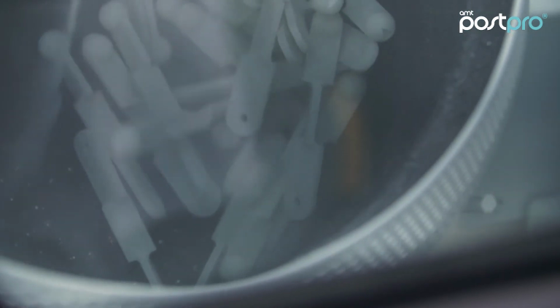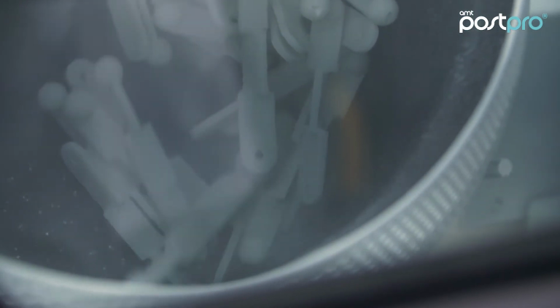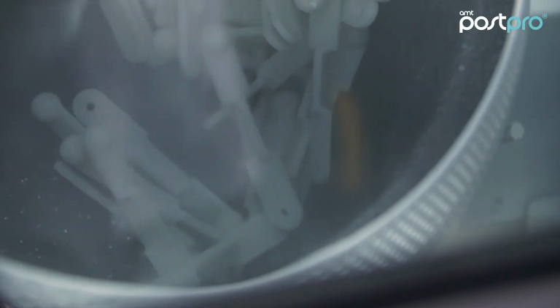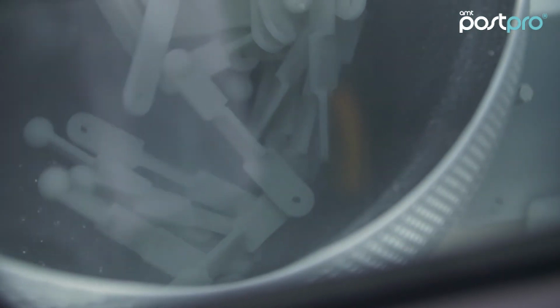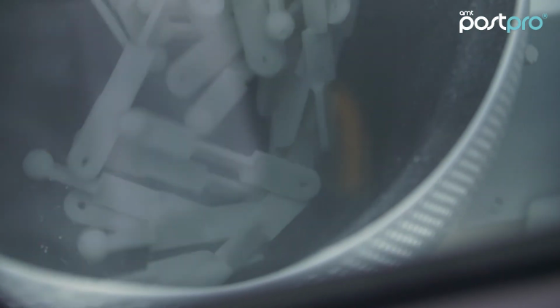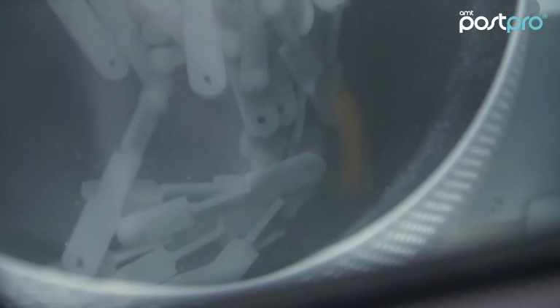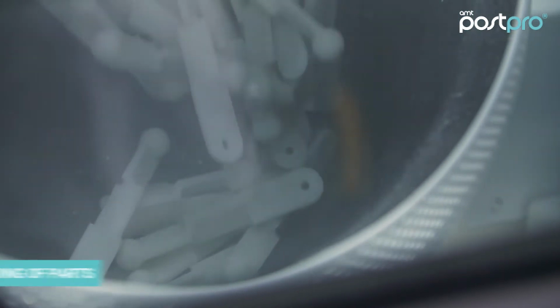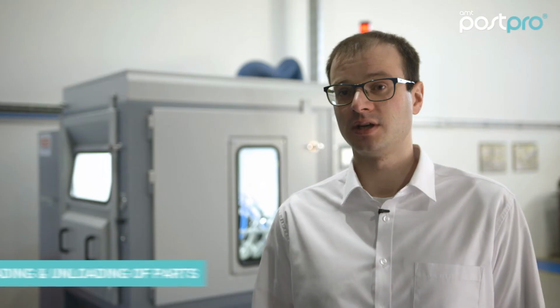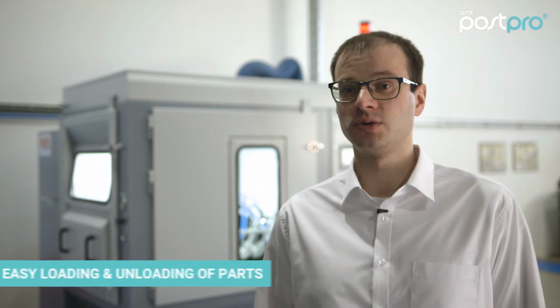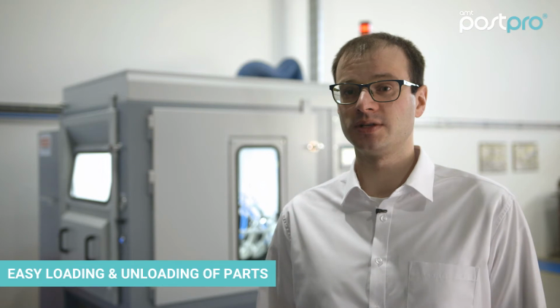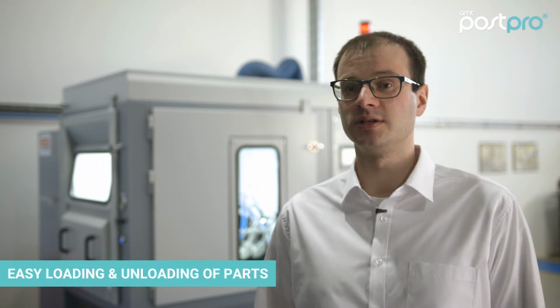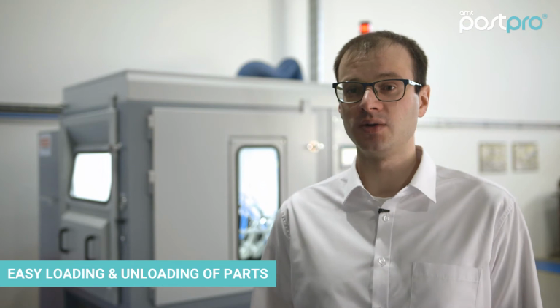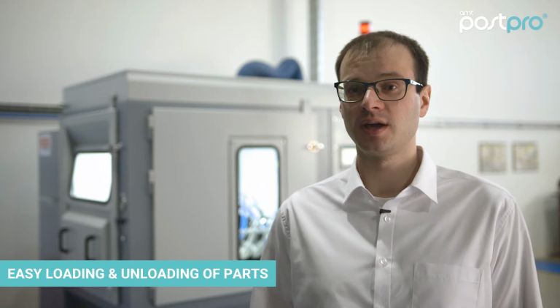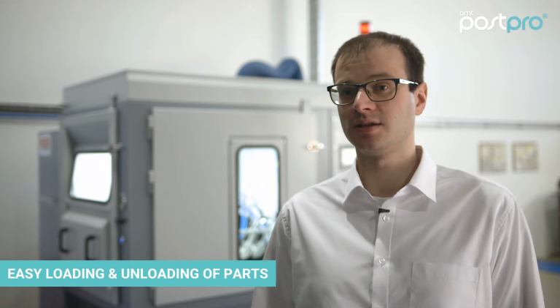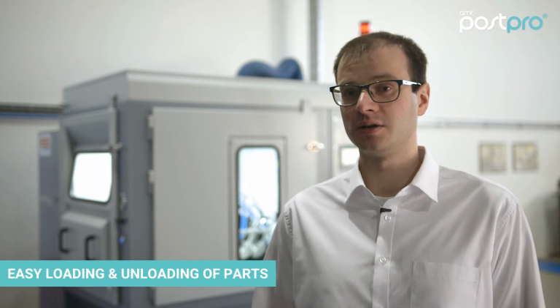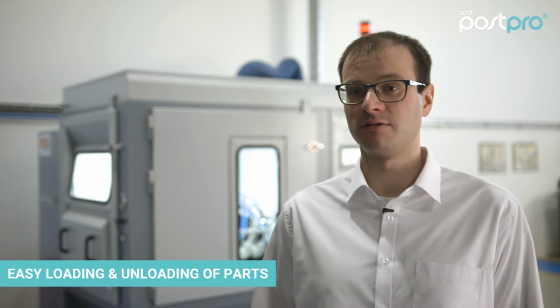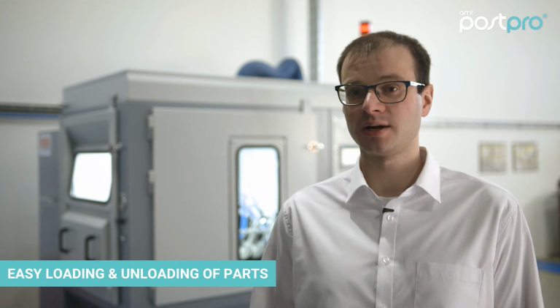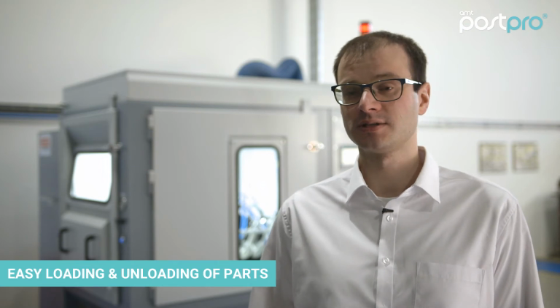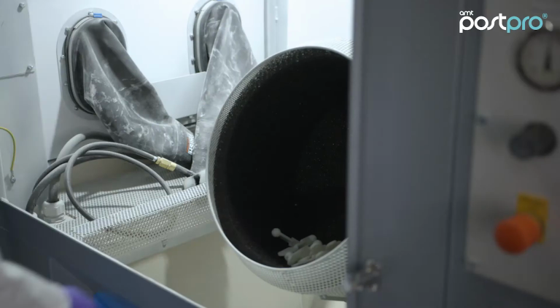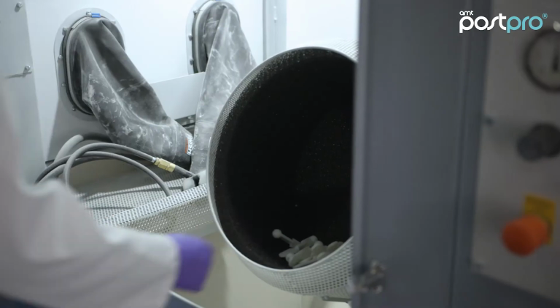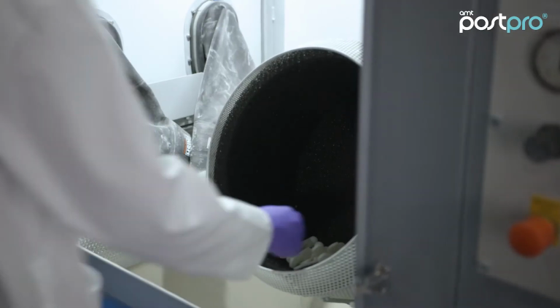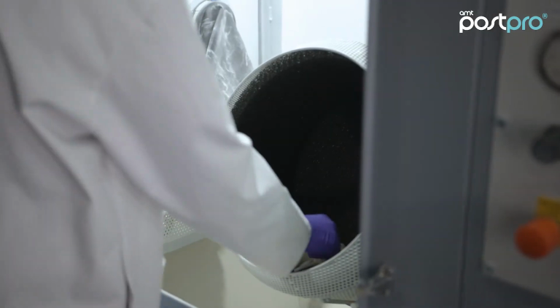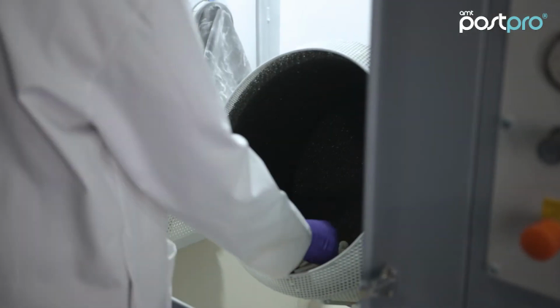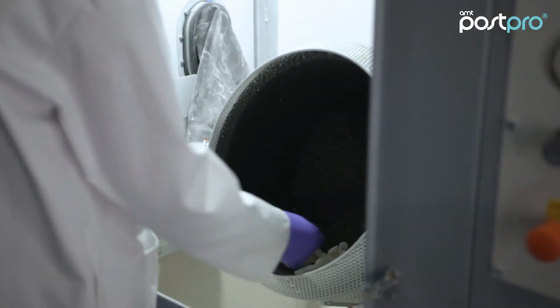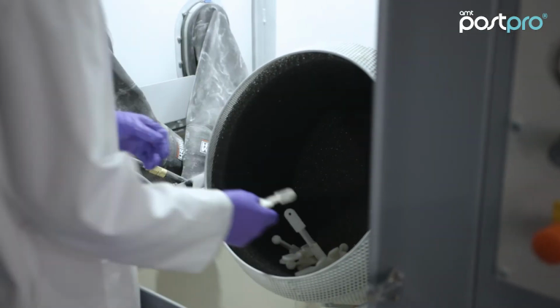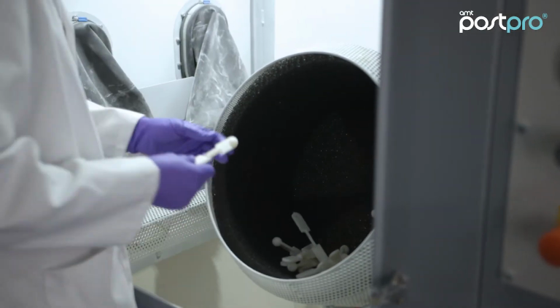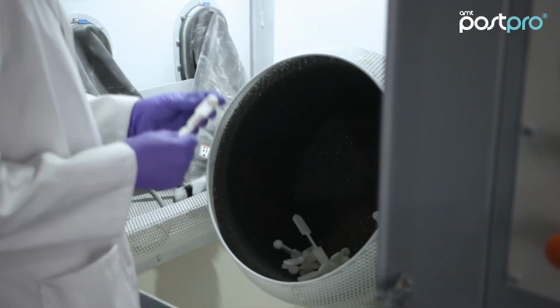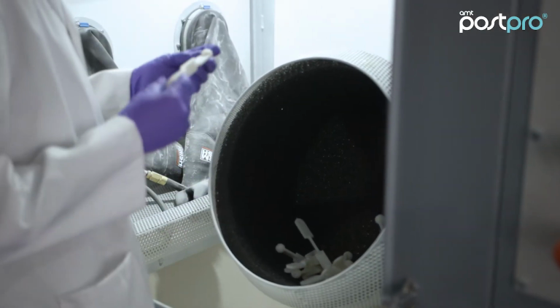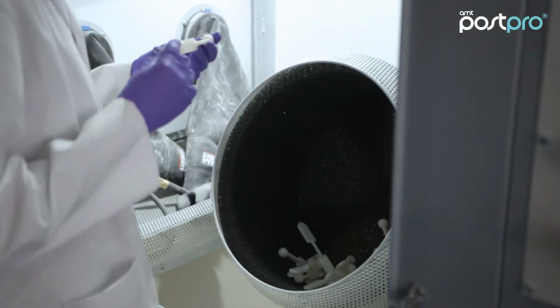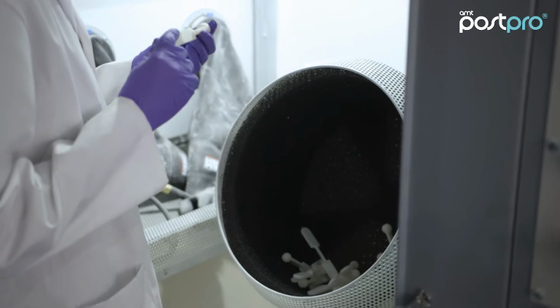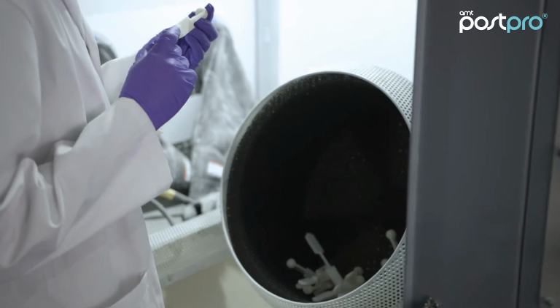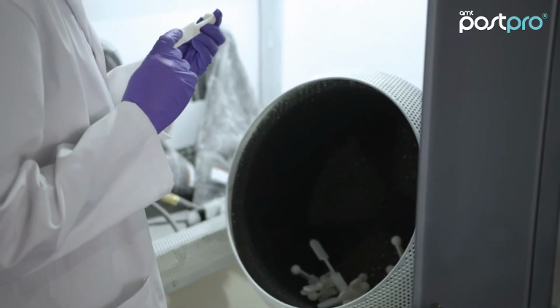The design of the machine ensures easy loading and unloading of parts. The cabinet itself has an ergonomic working height.